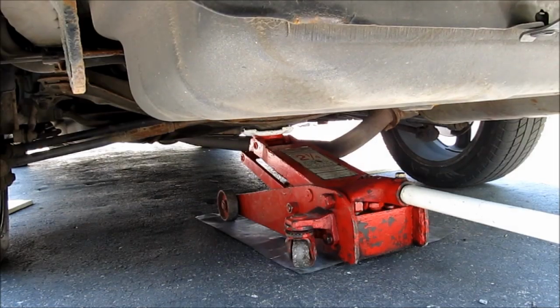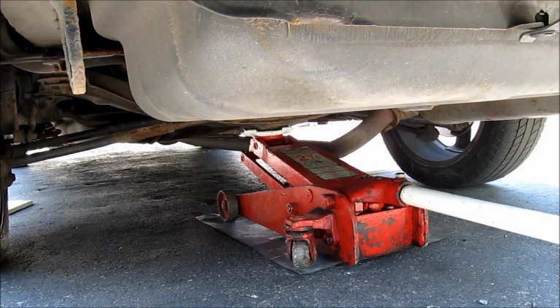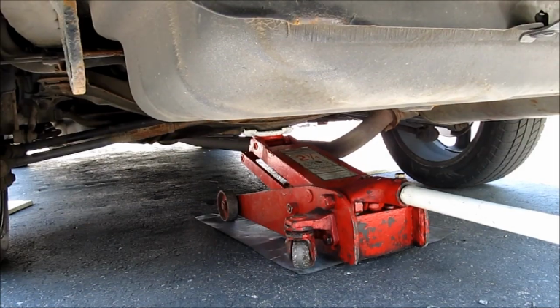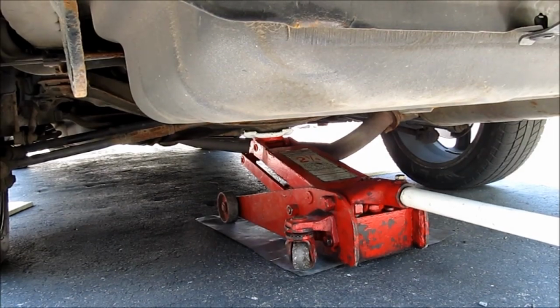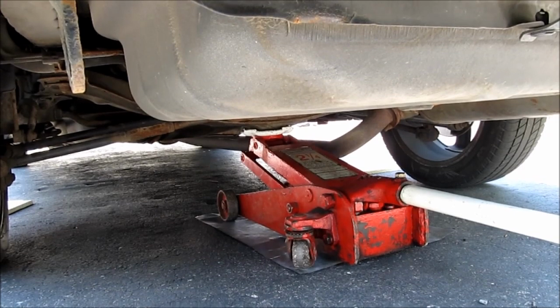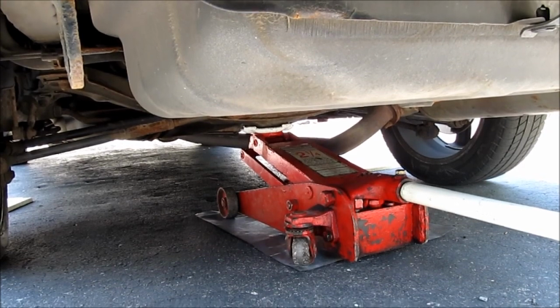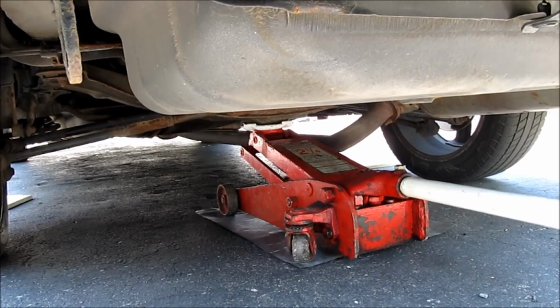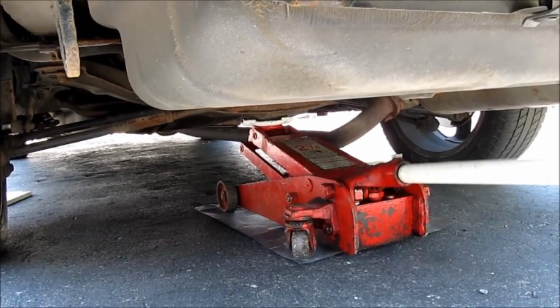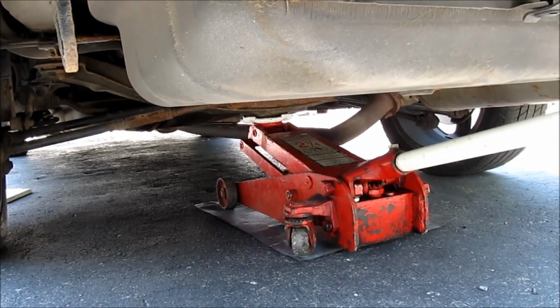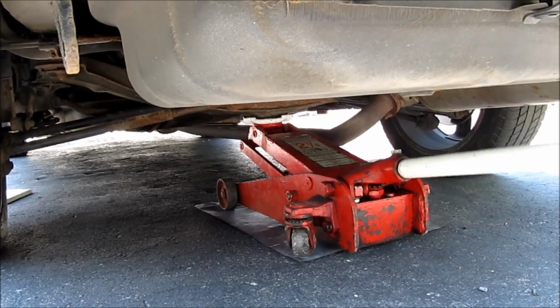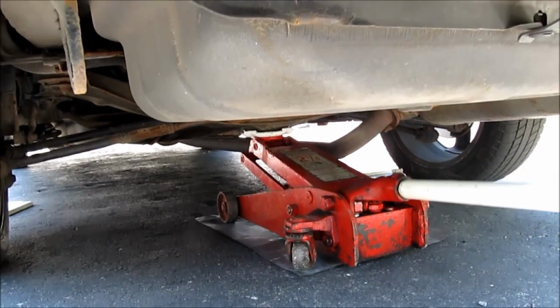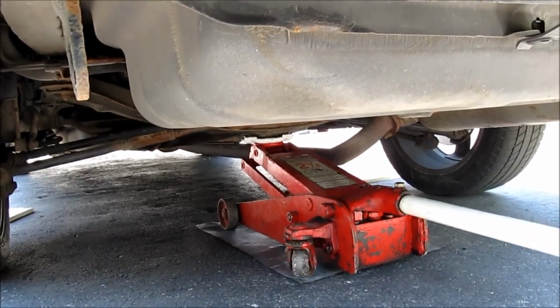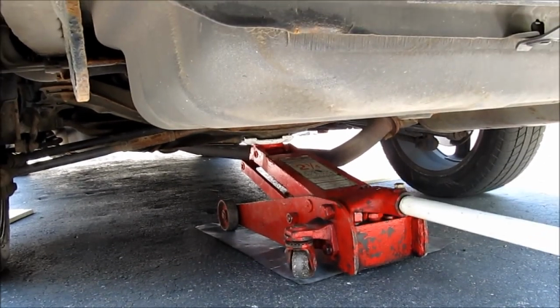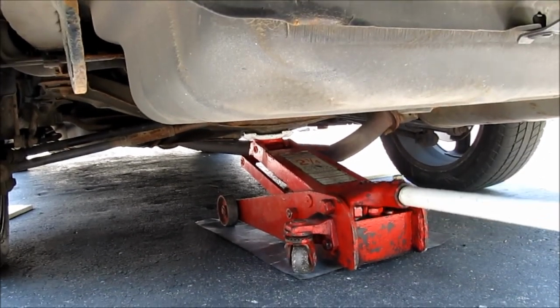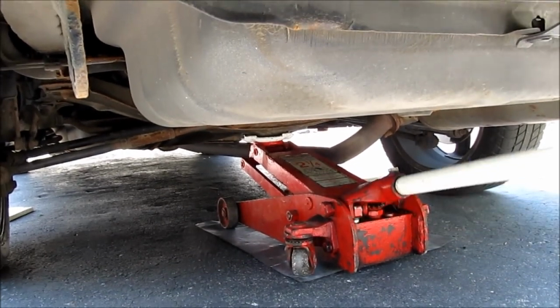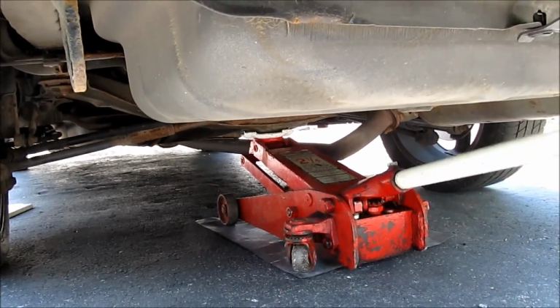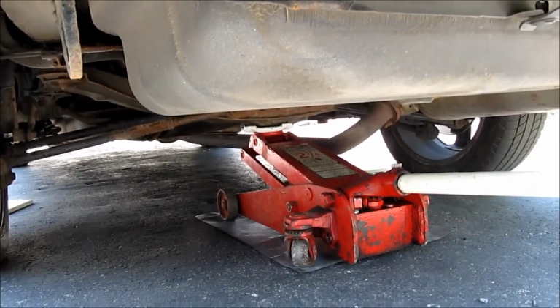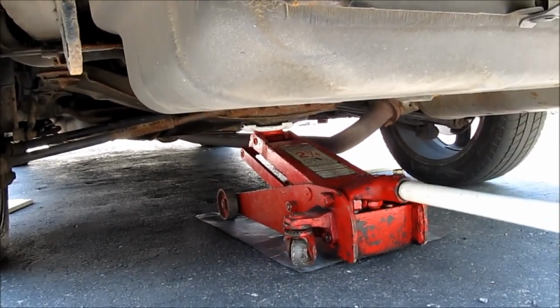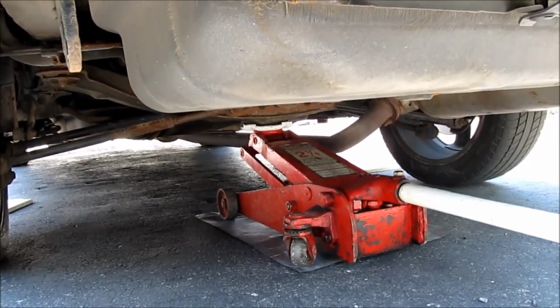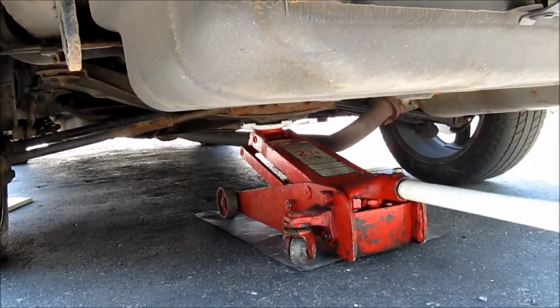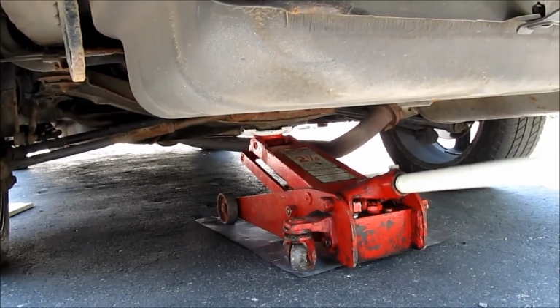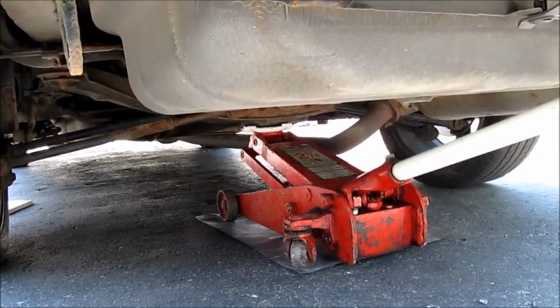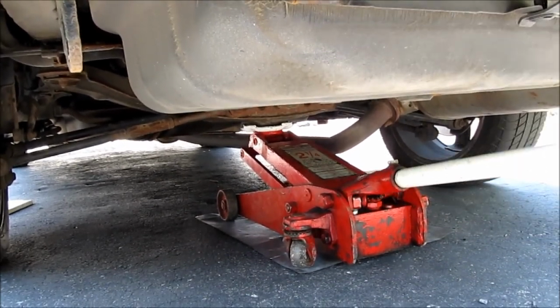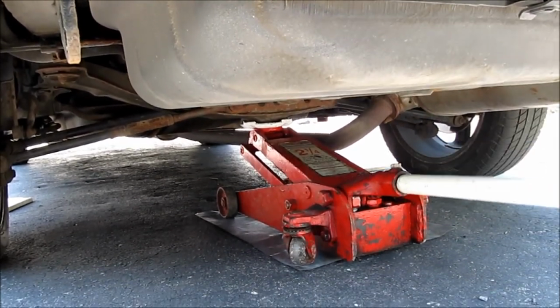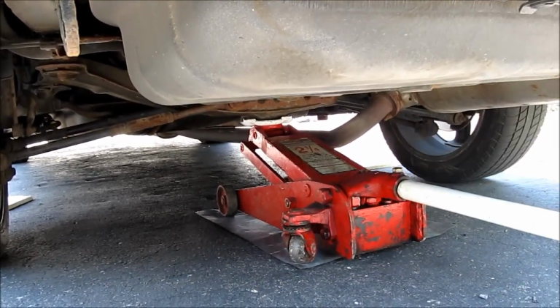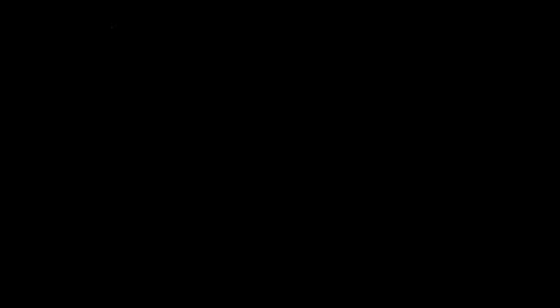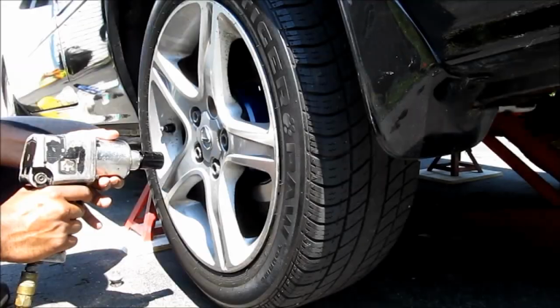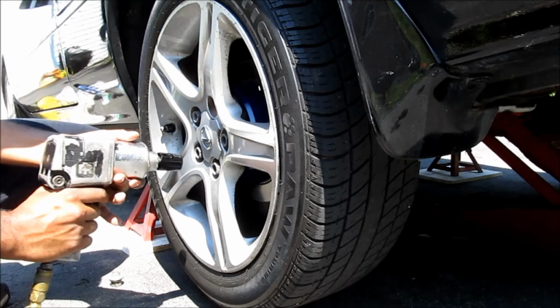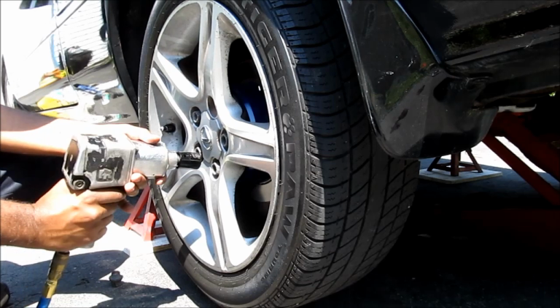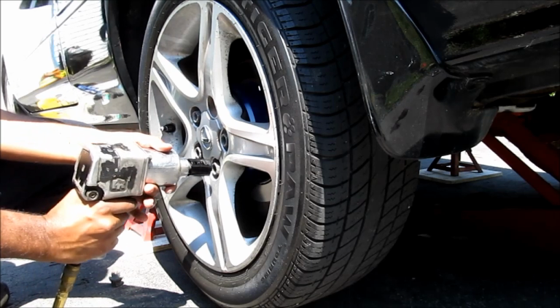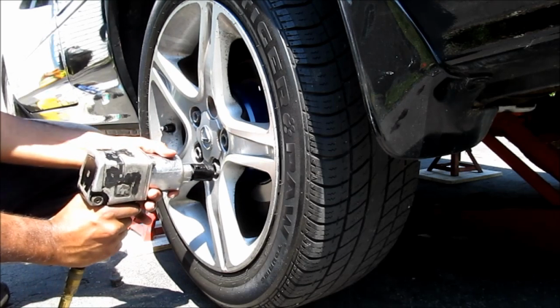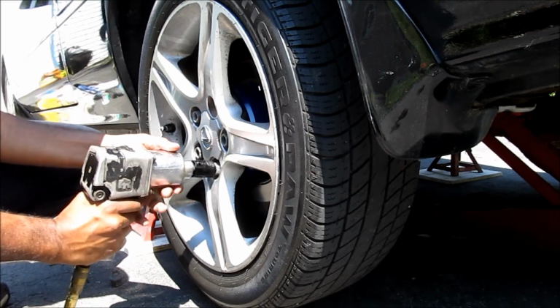Next I'm going to jack up the back of the vehicle and put it on jack stands, then take off the rear wheels.